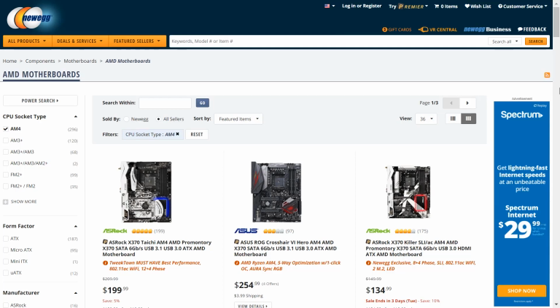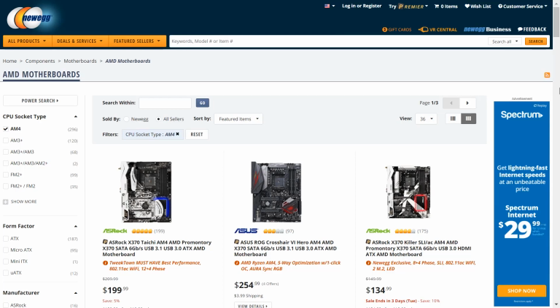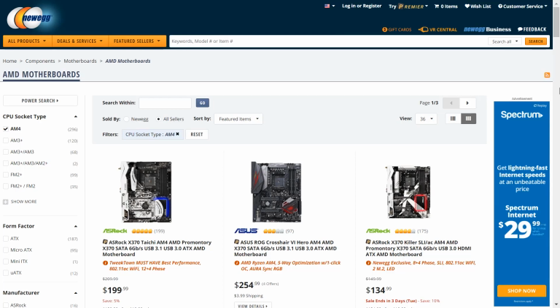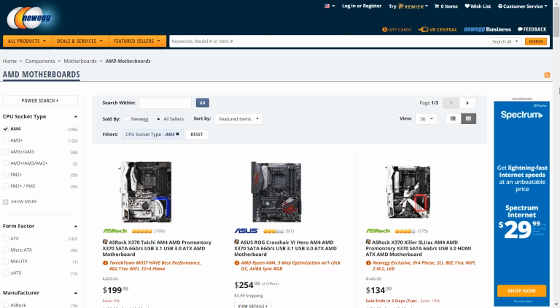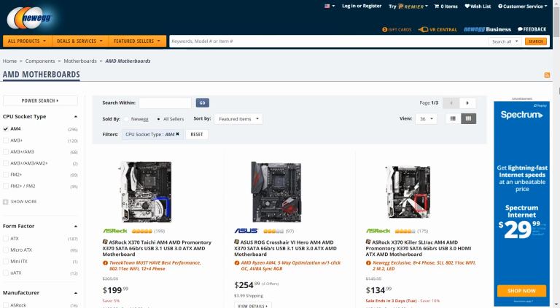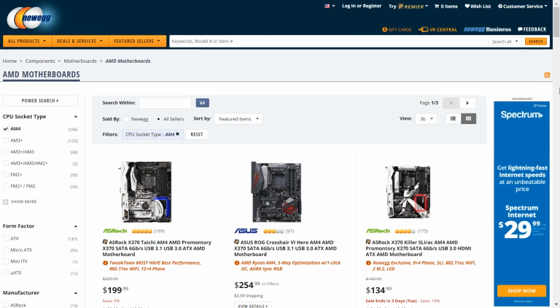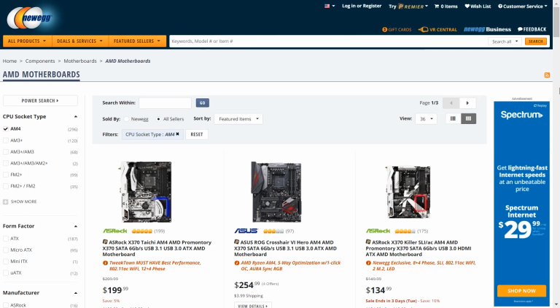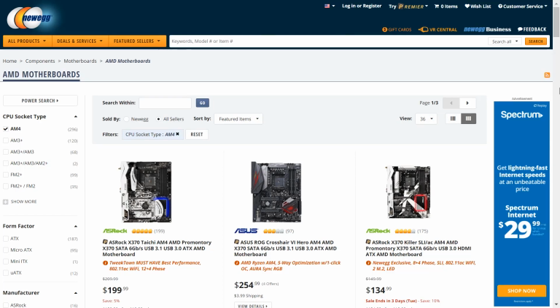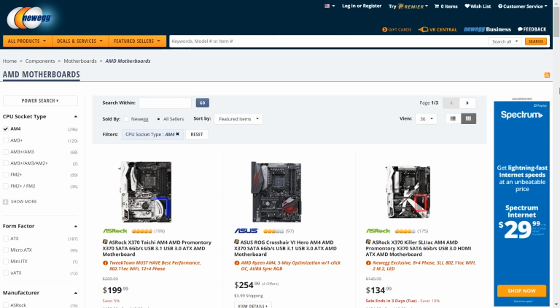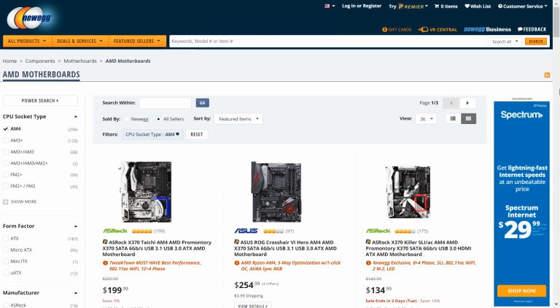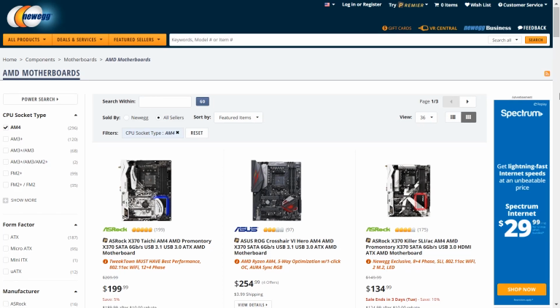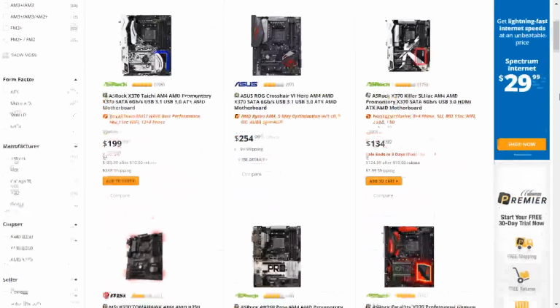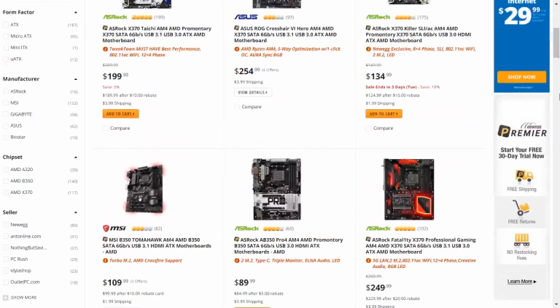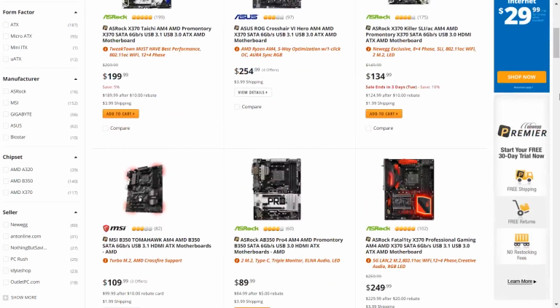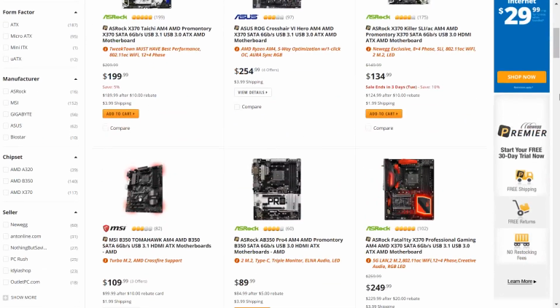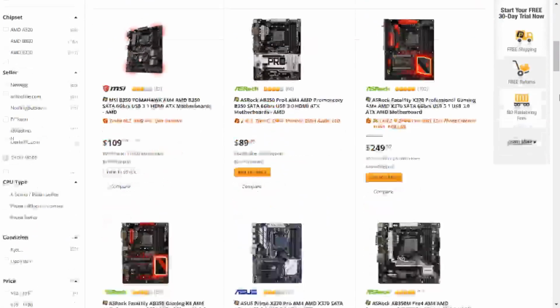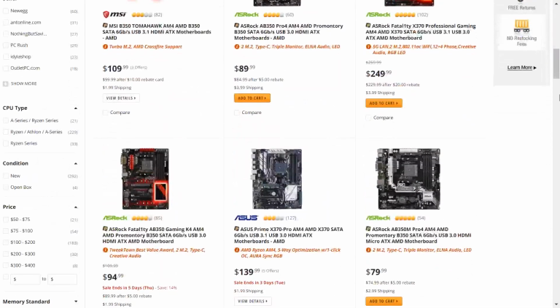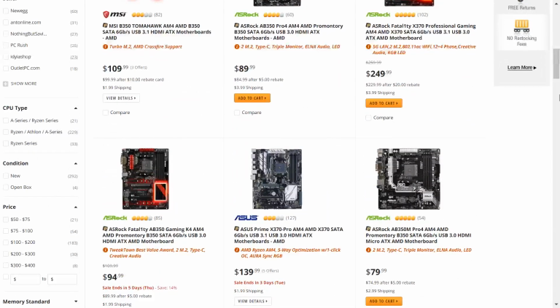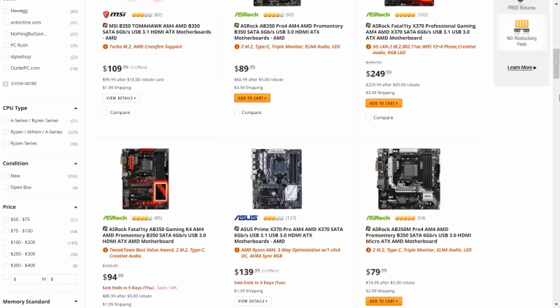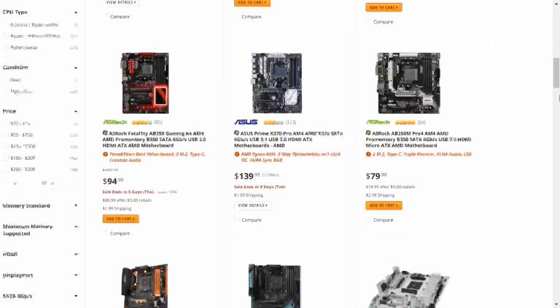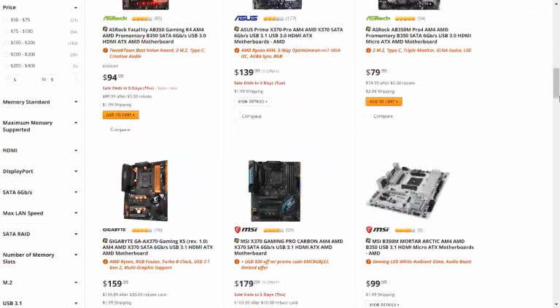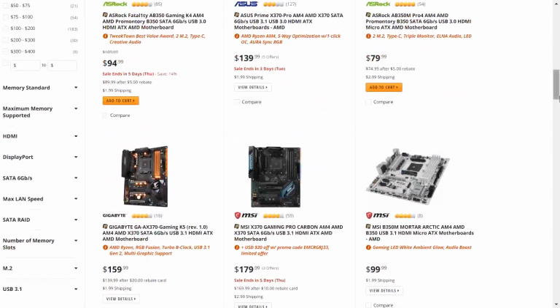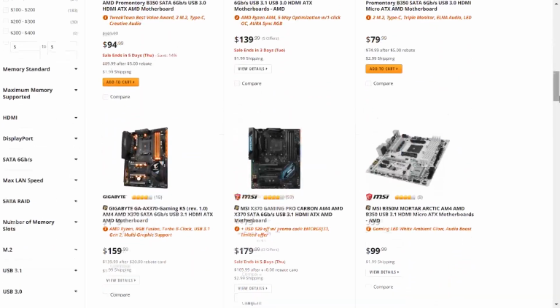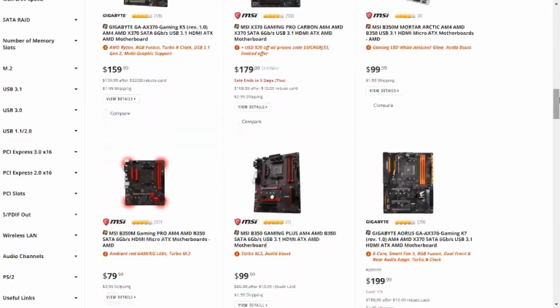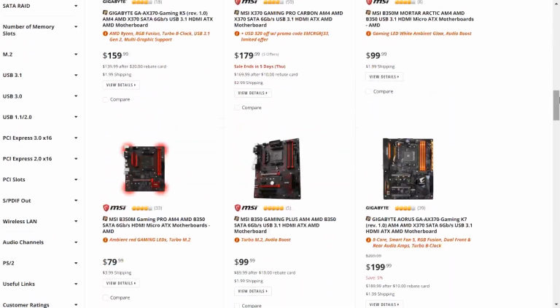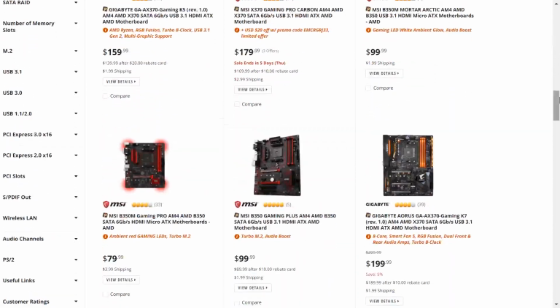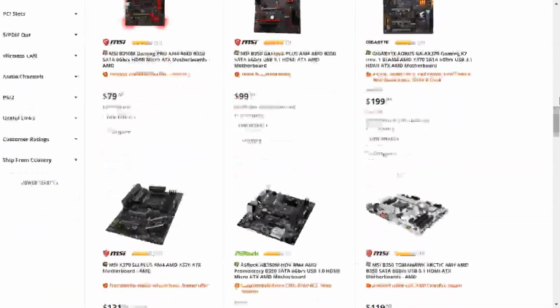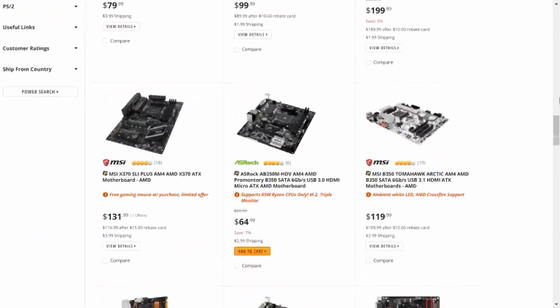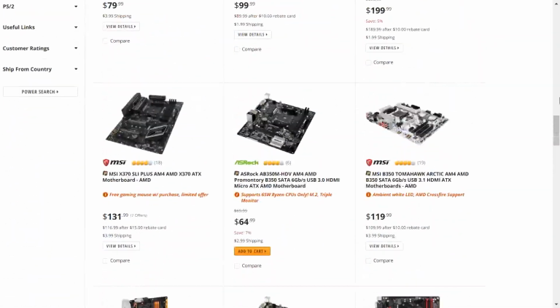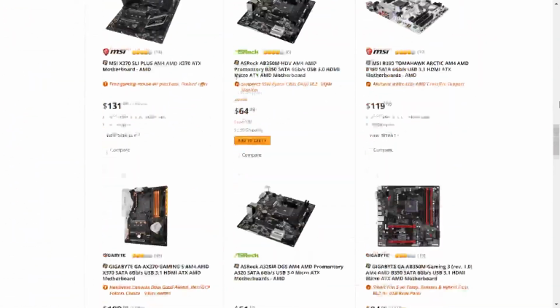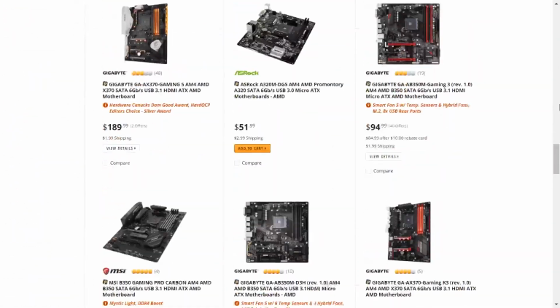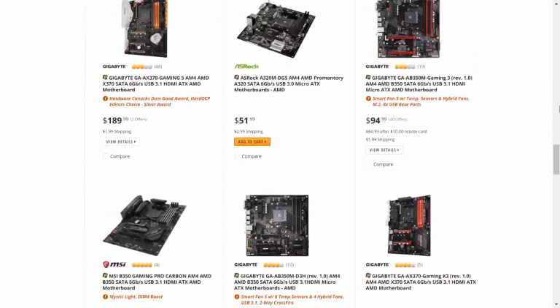Today I'm going to be giving you my picks for the best AM4 Ryzen motherboards at around the $100 to $200 price points, so stay tuned.